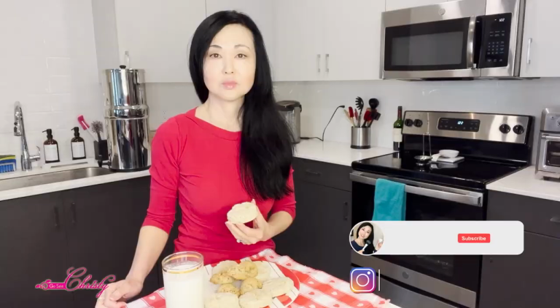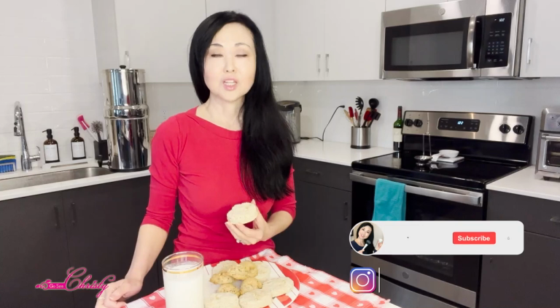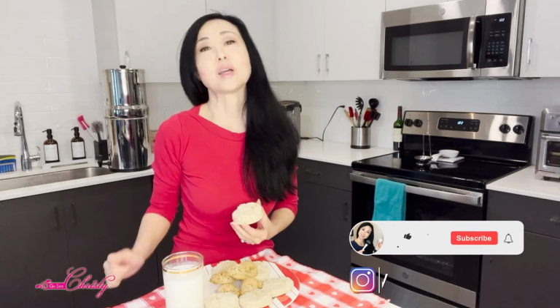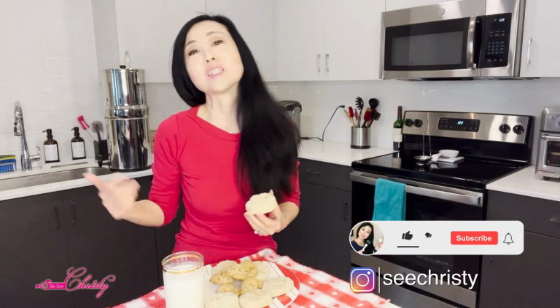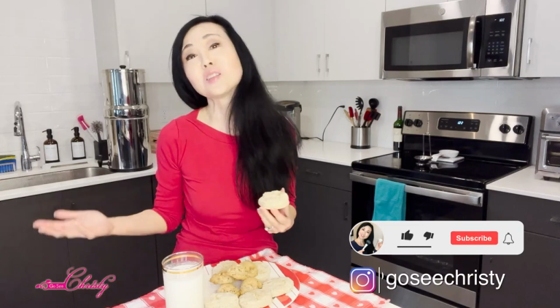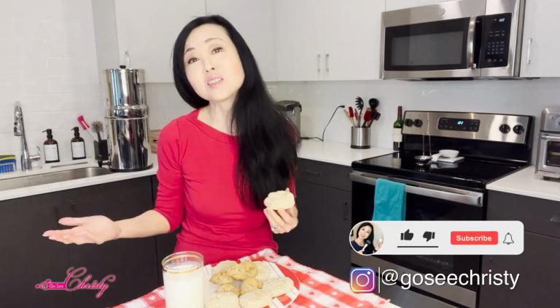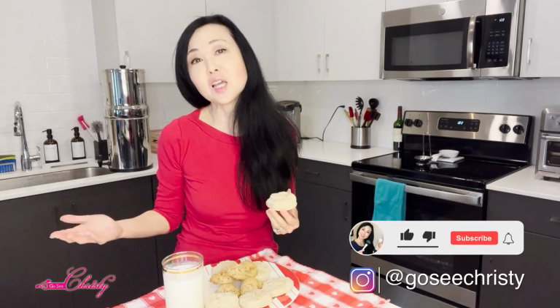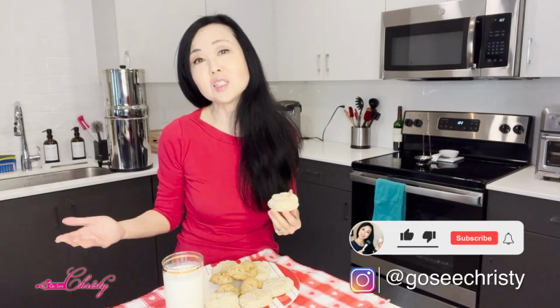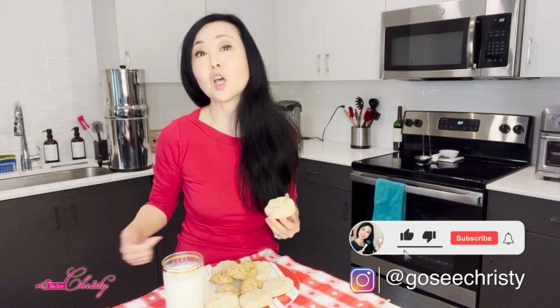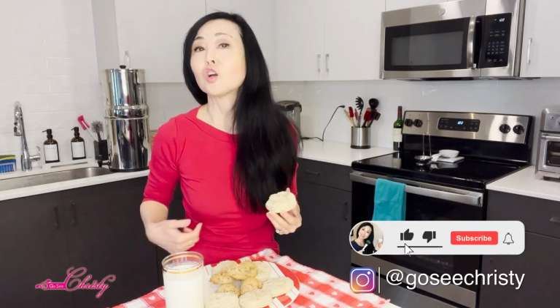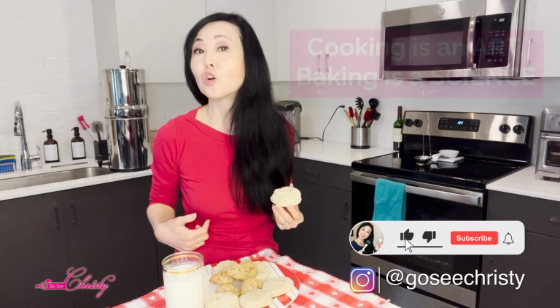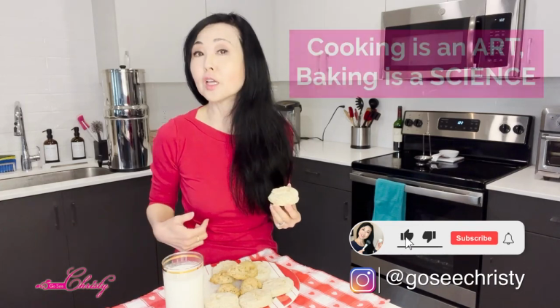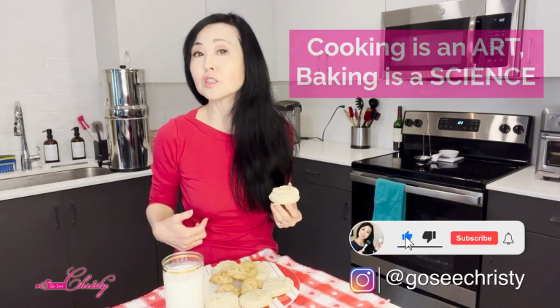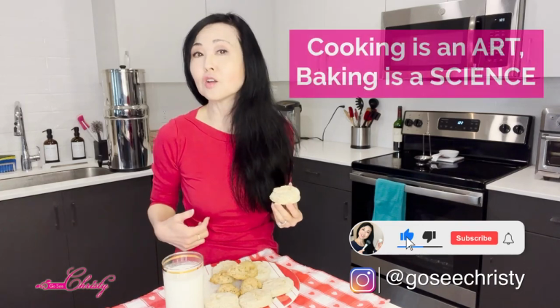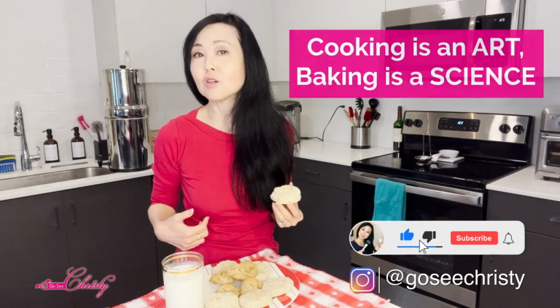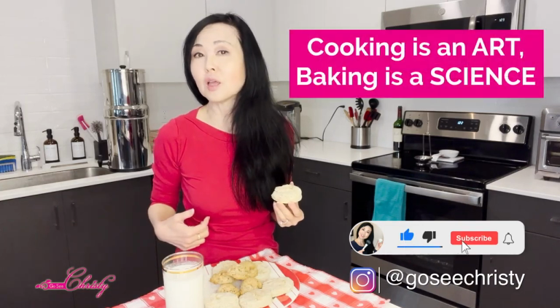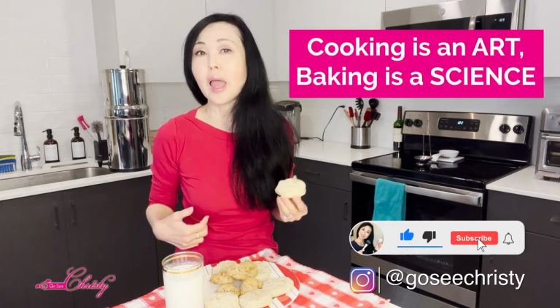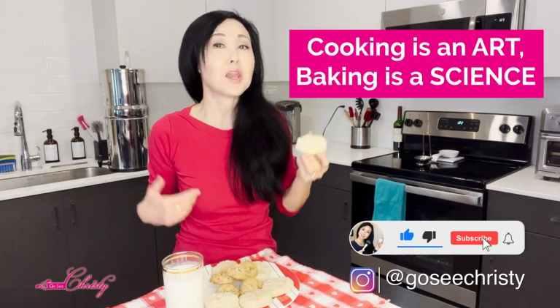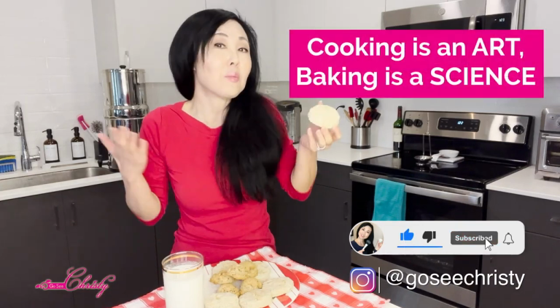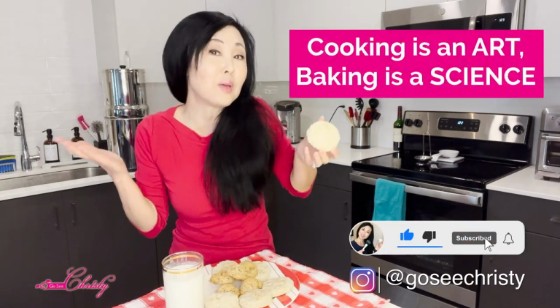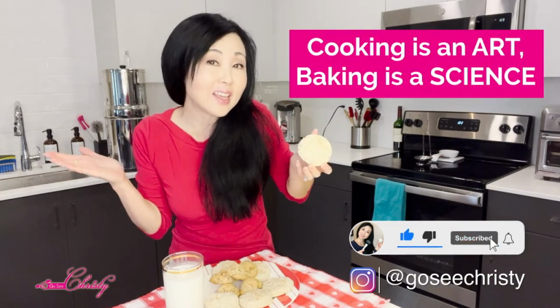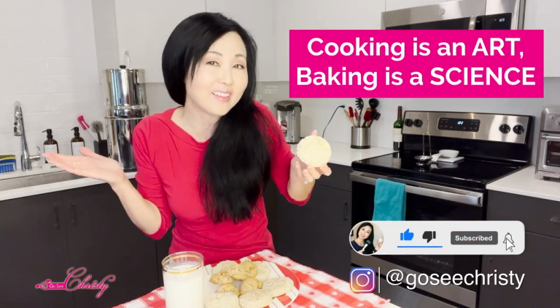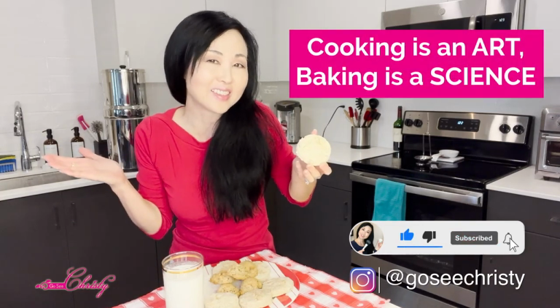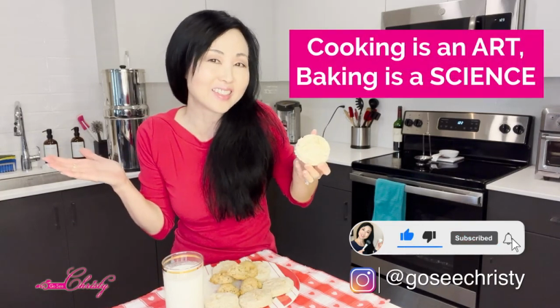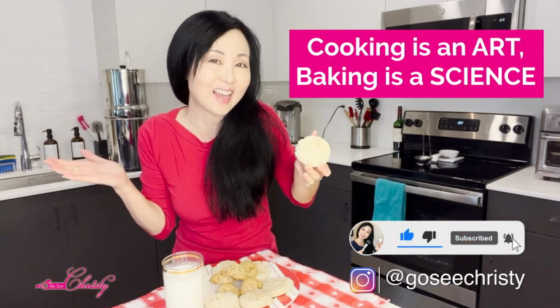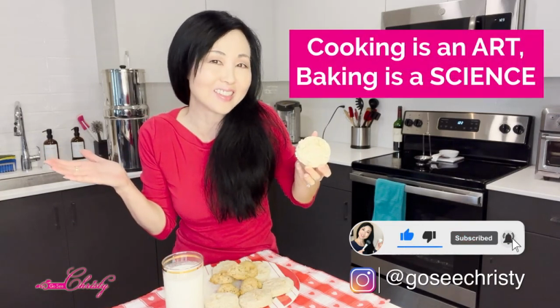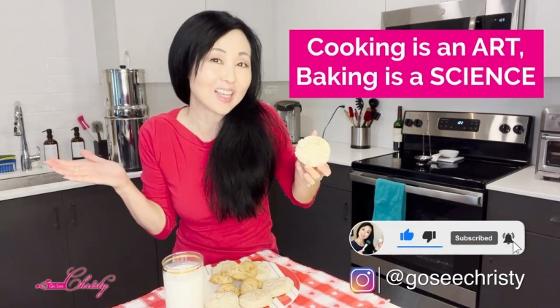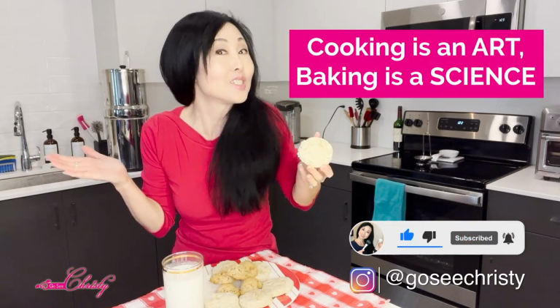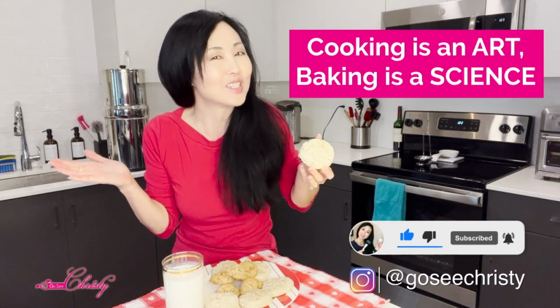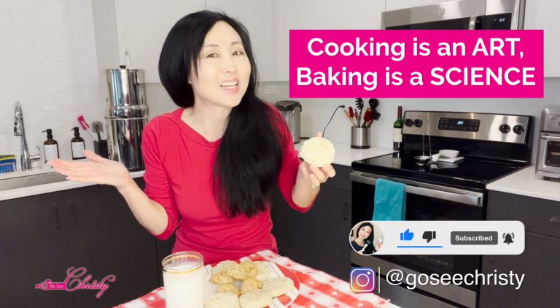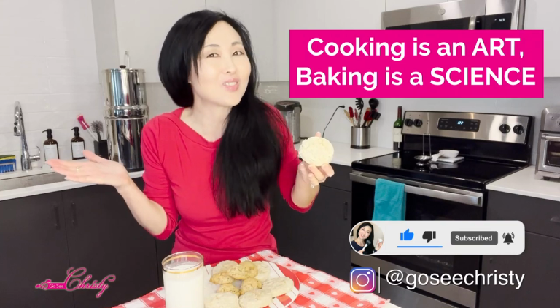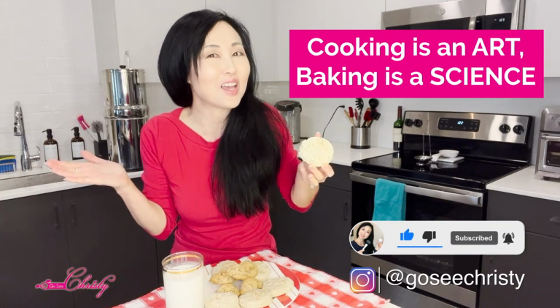Cooking is an art, and baking is a science. See you in the next video!